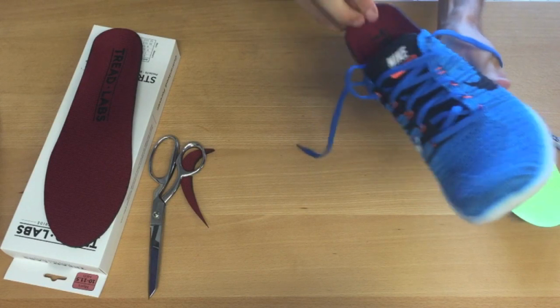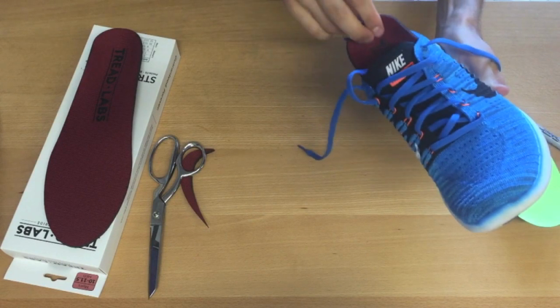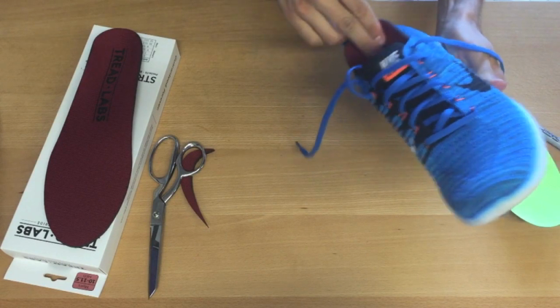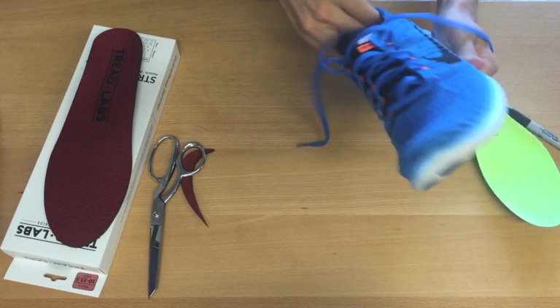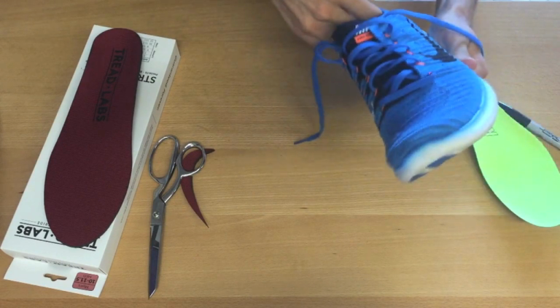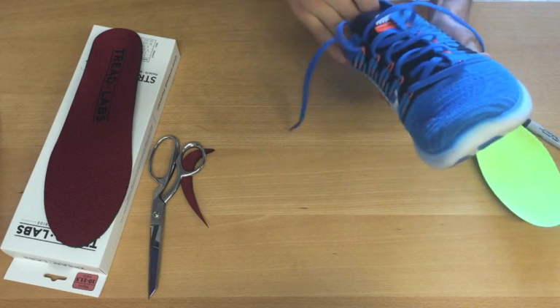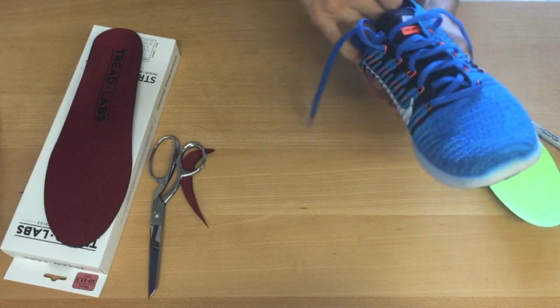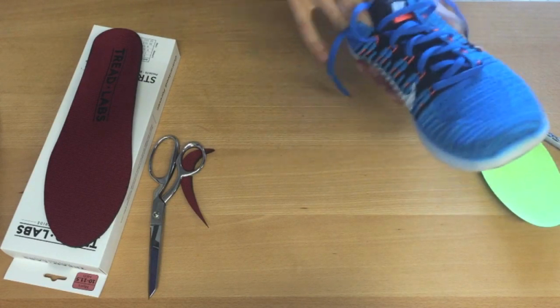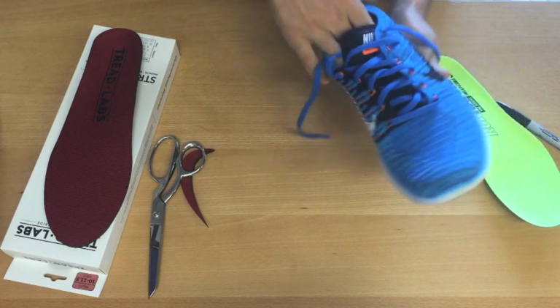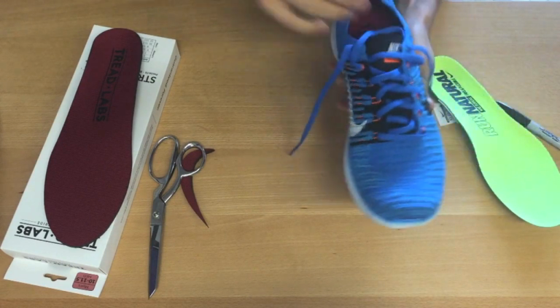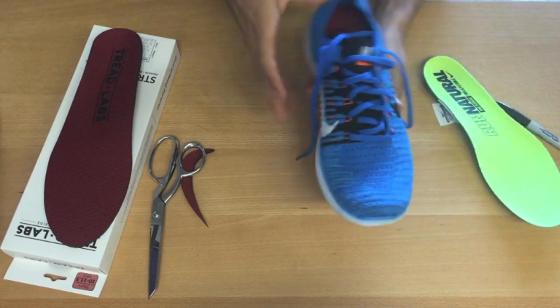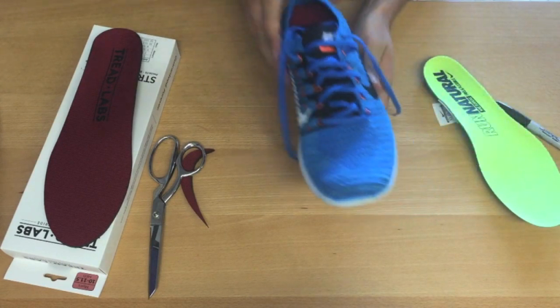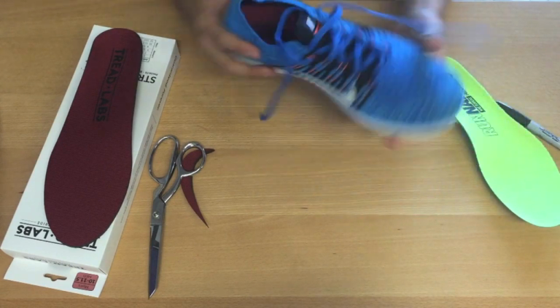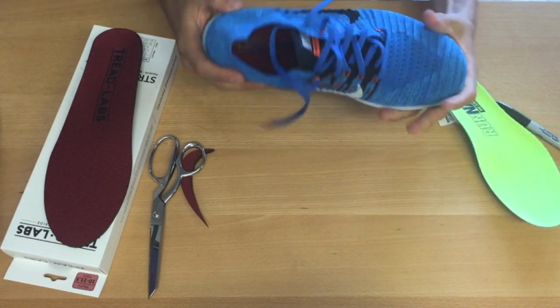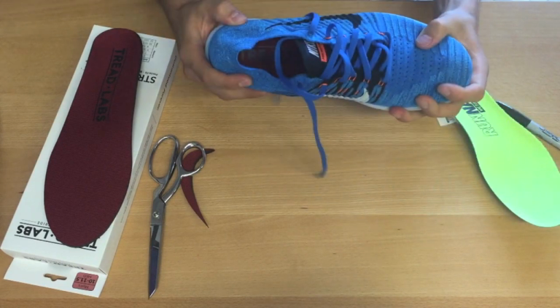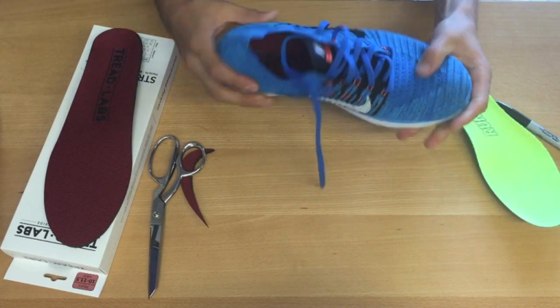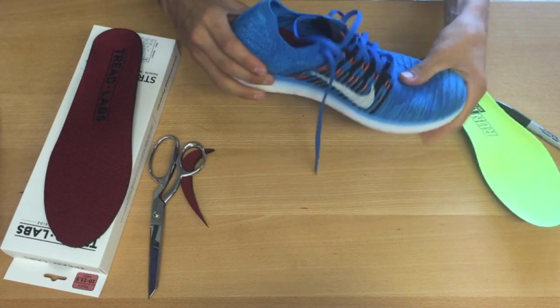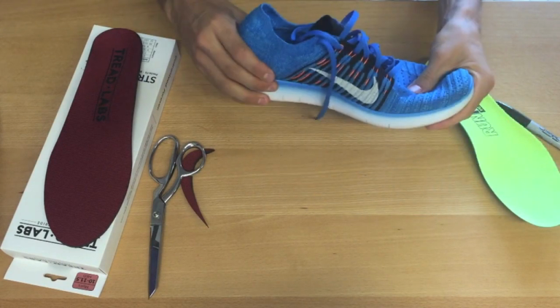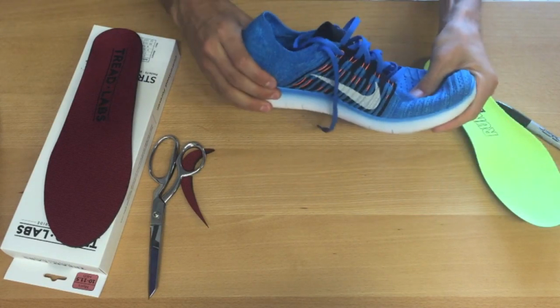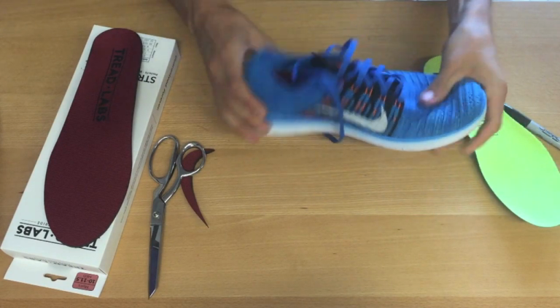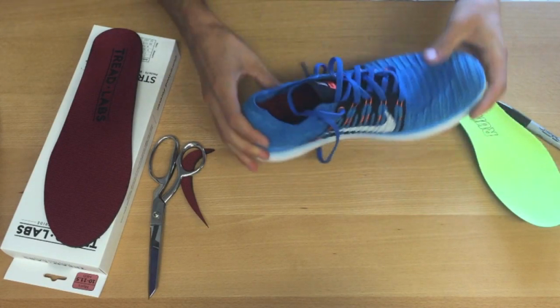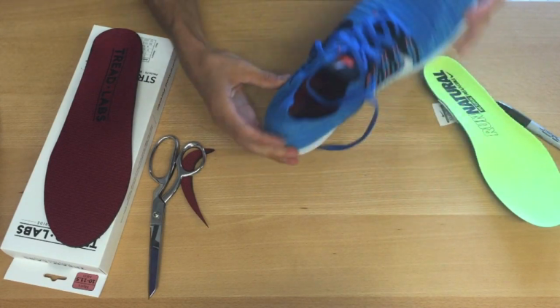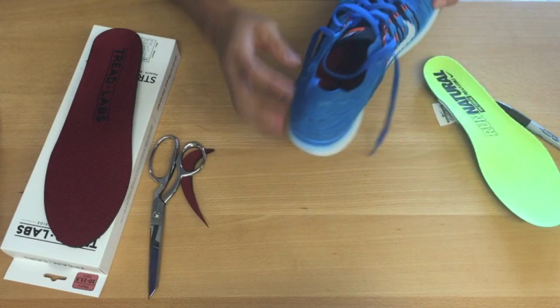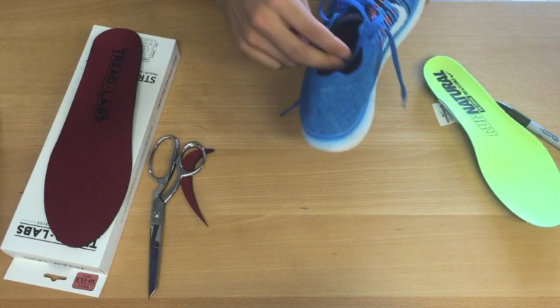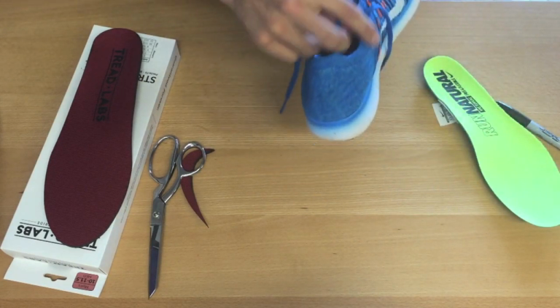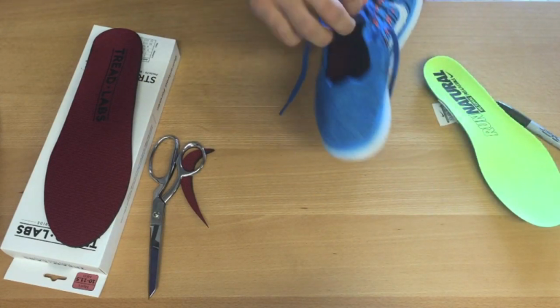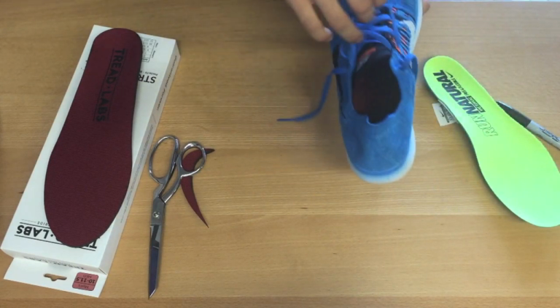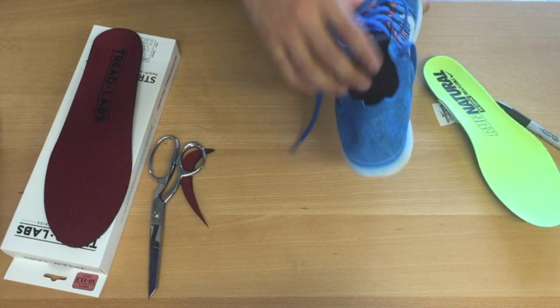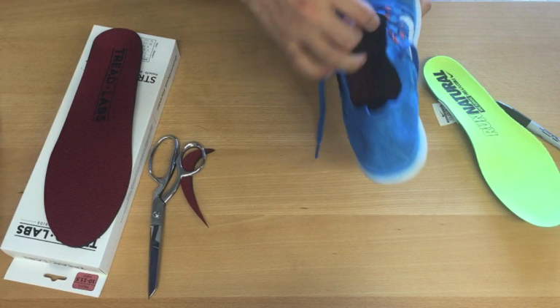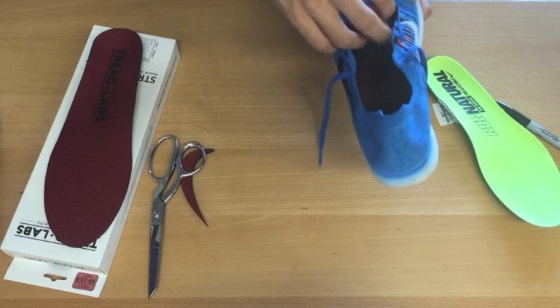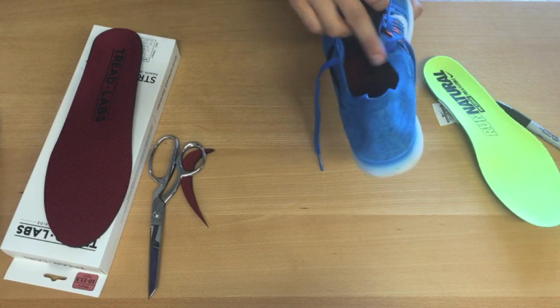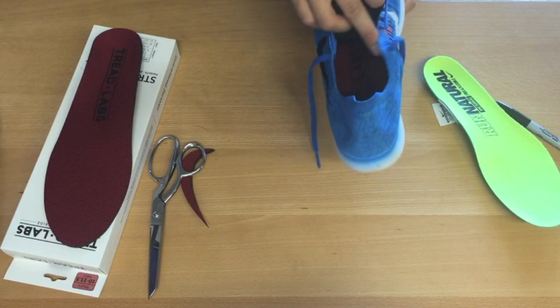And there you have it, a perfectly fitting Treadlabs insole.